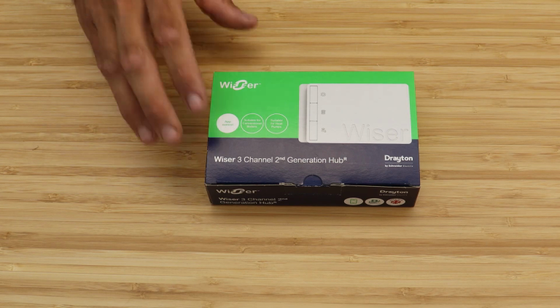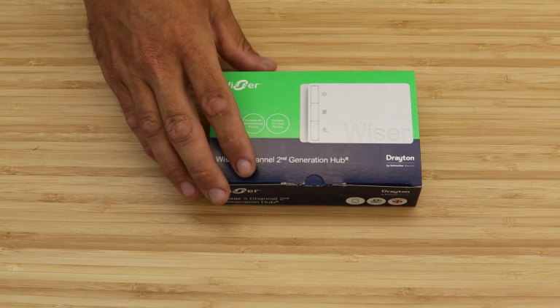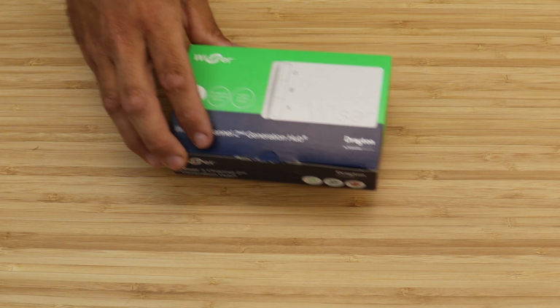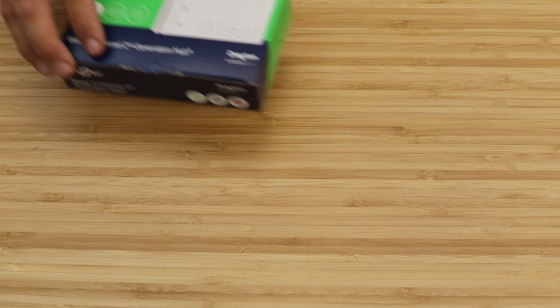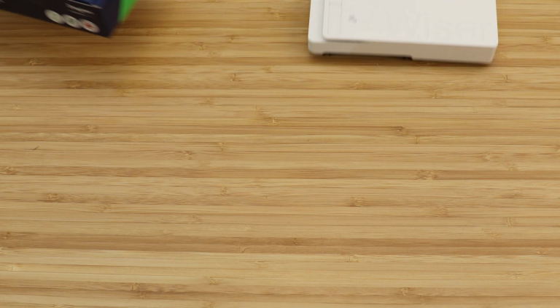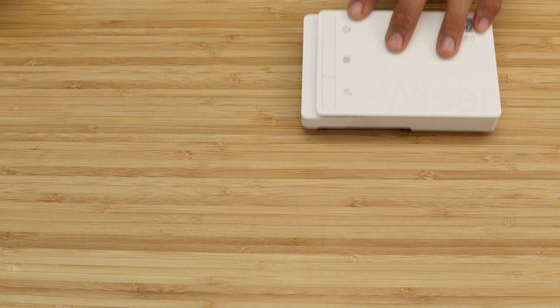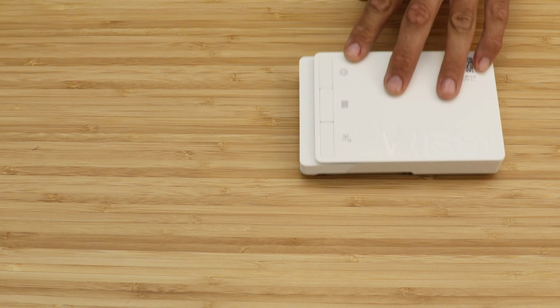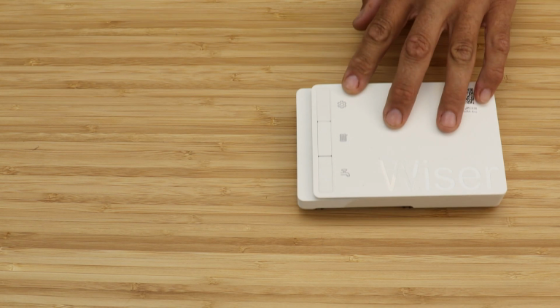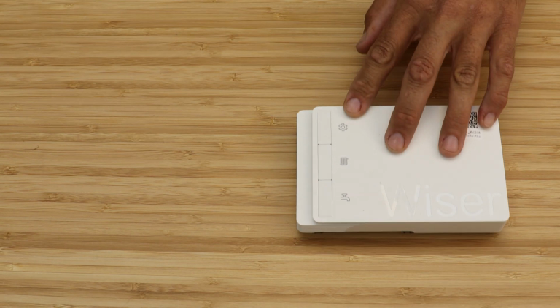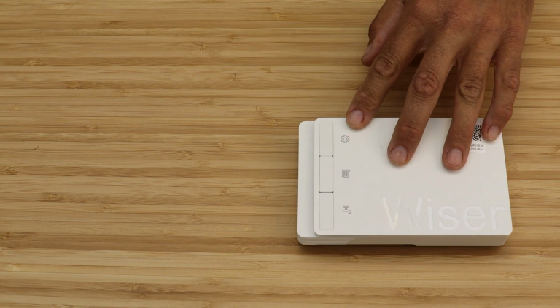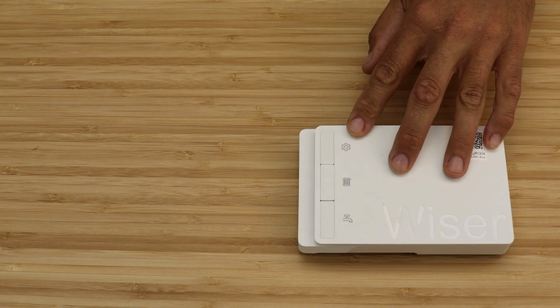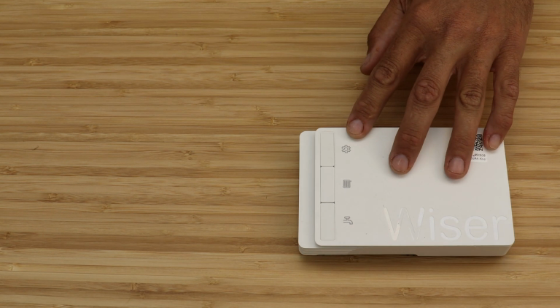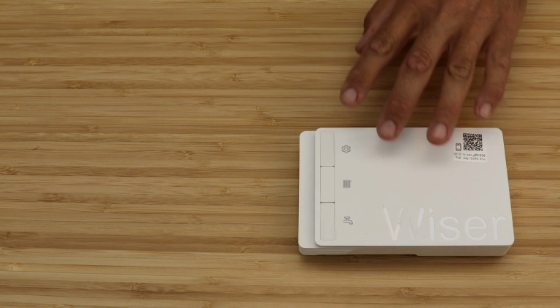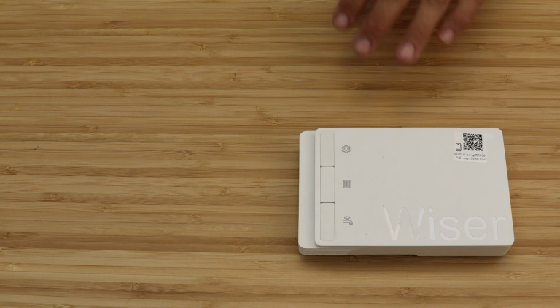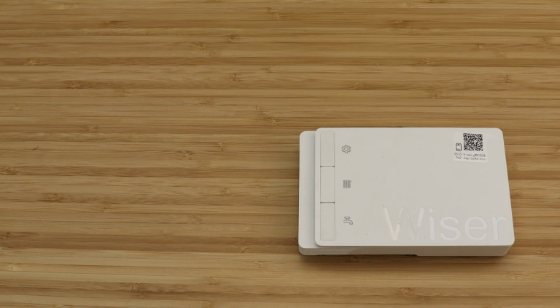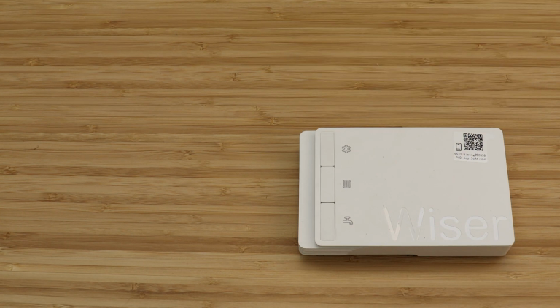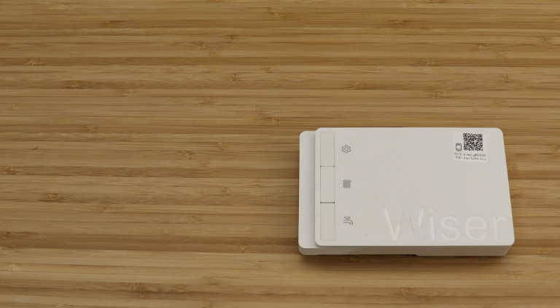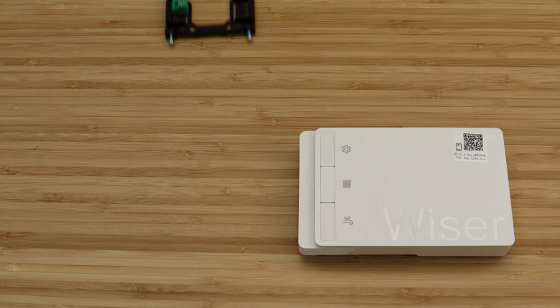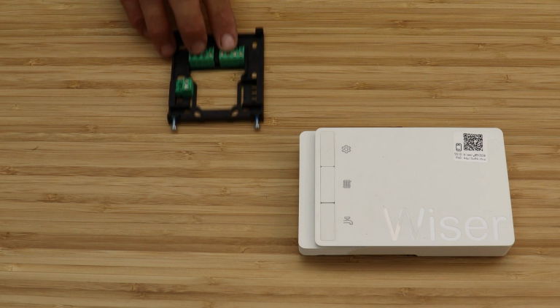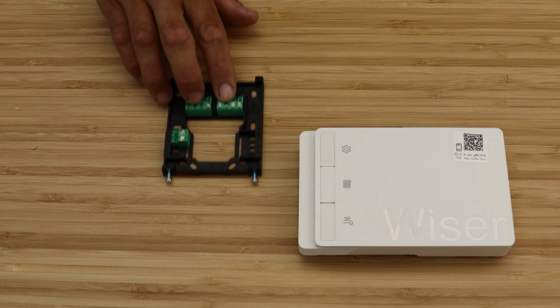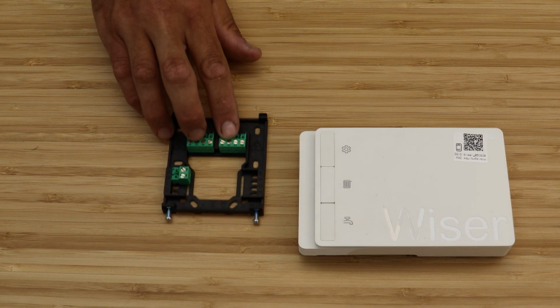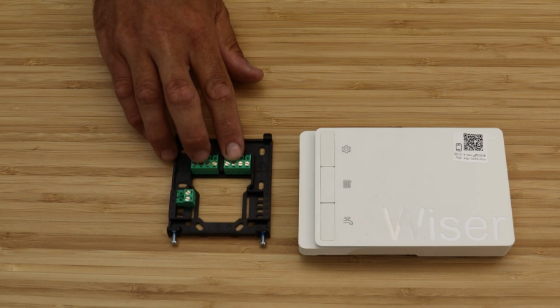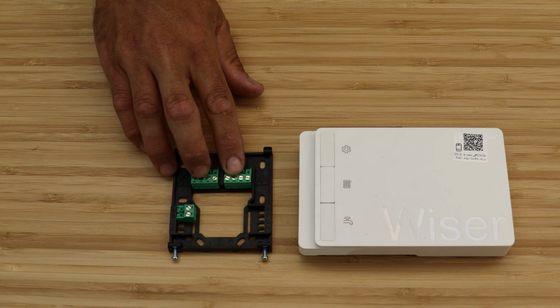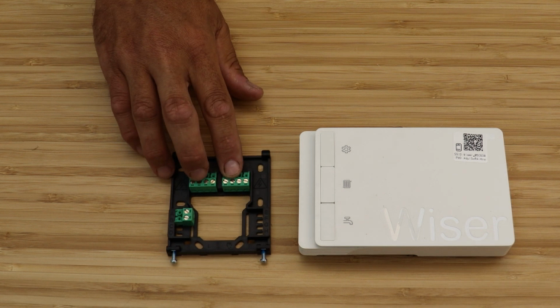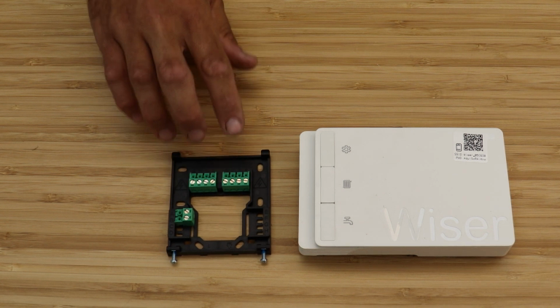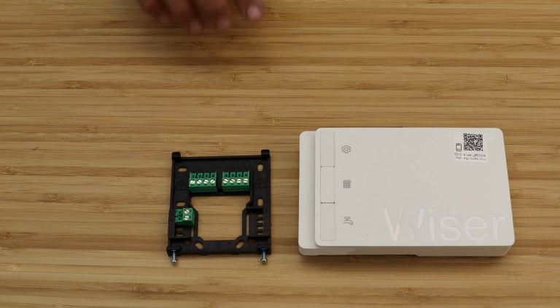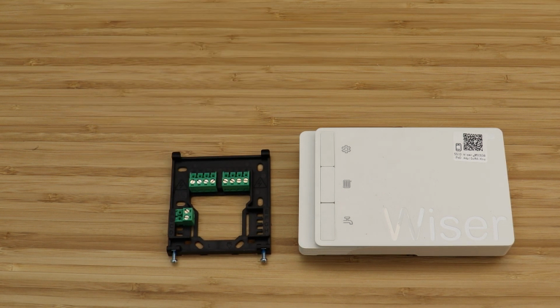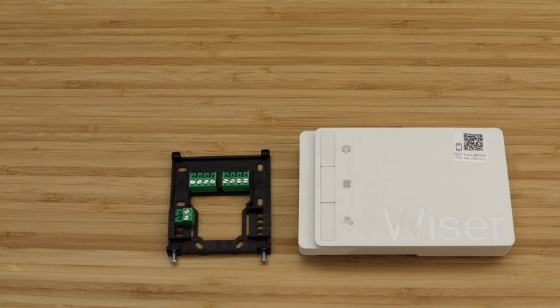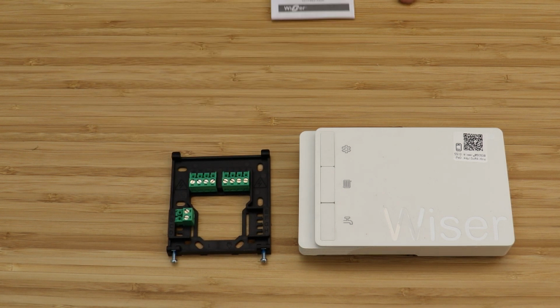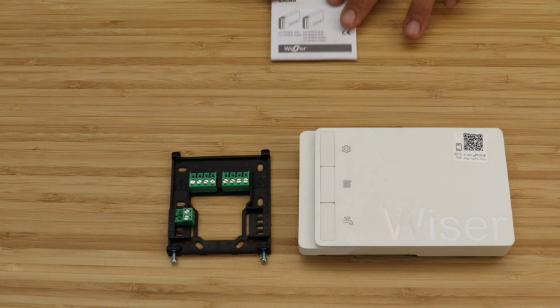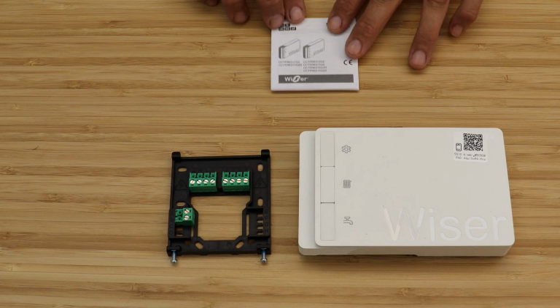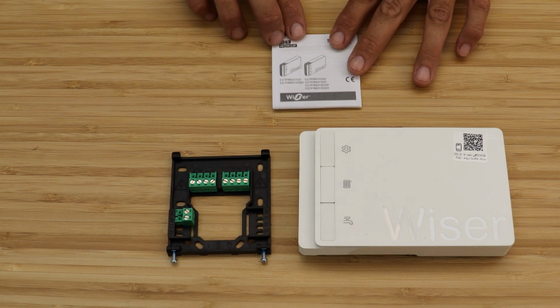In the box there is the three-channel Hub R along with its backplate and an installation guide.